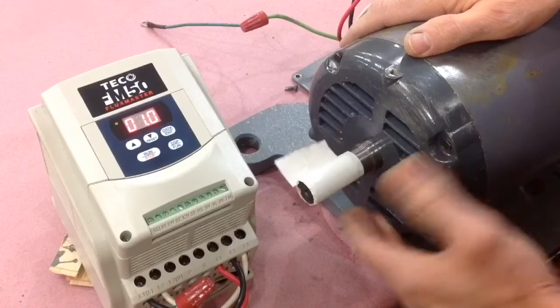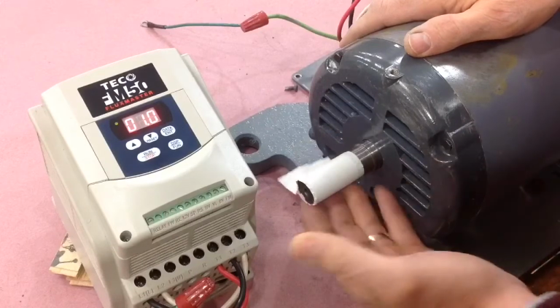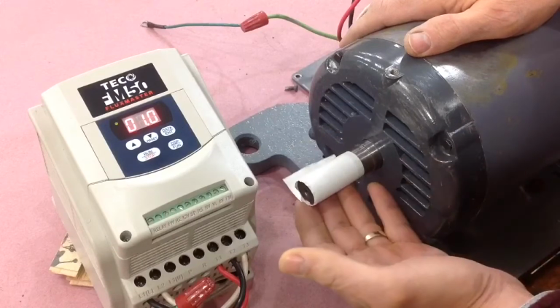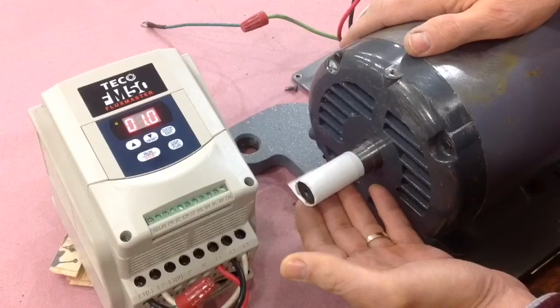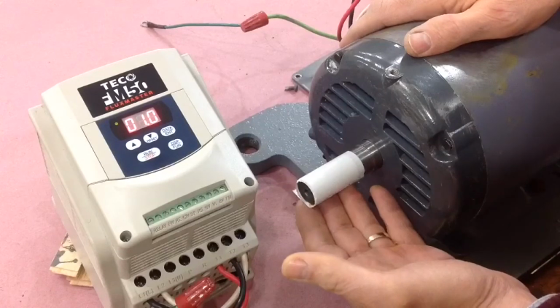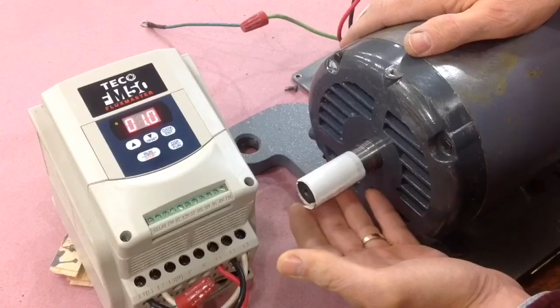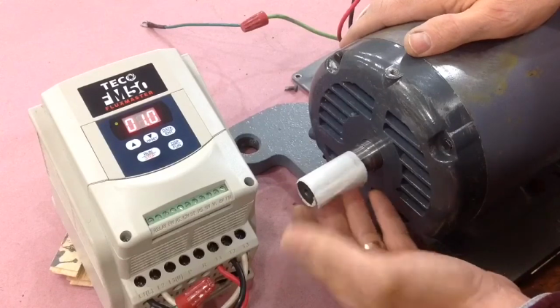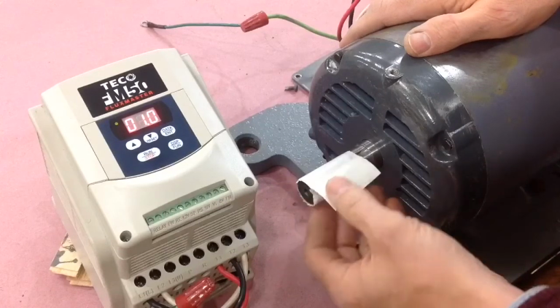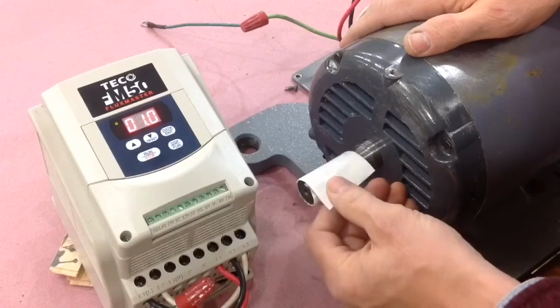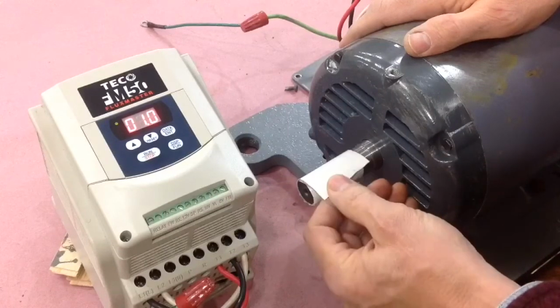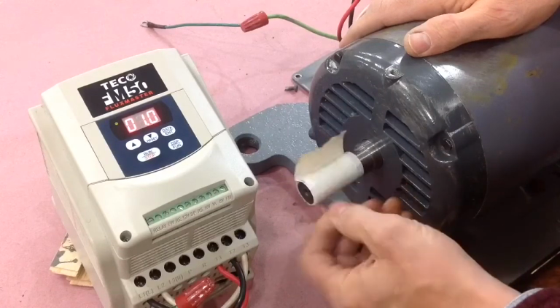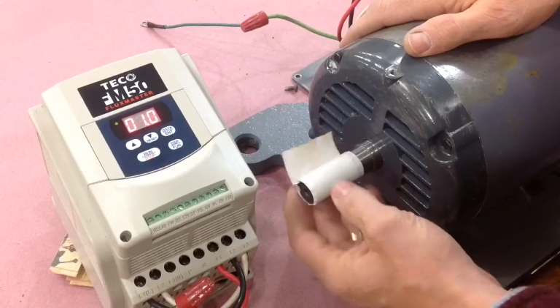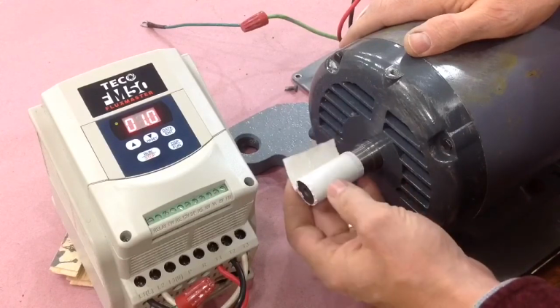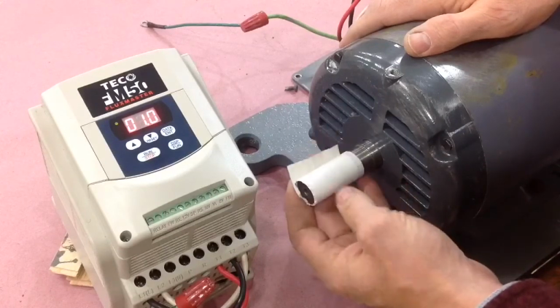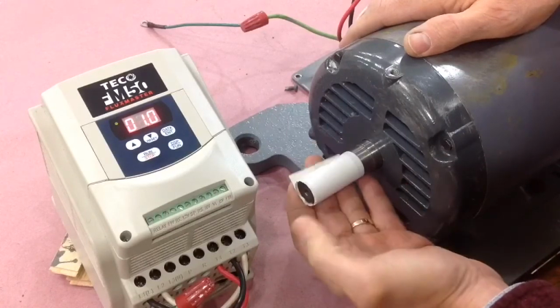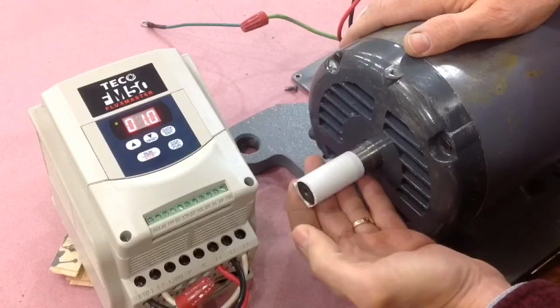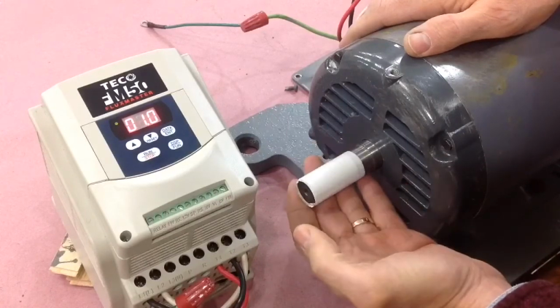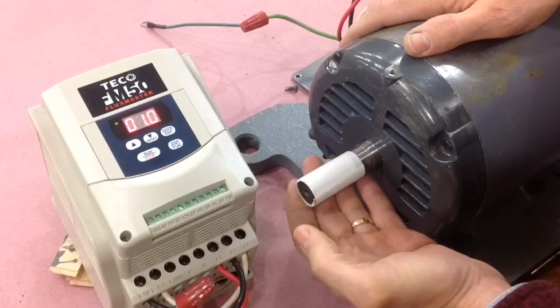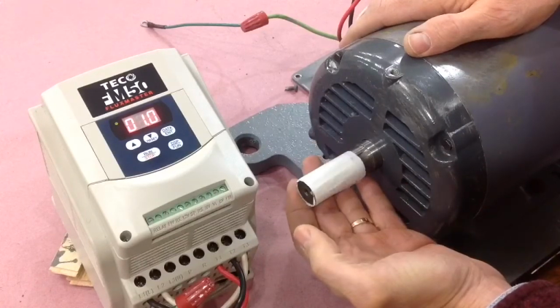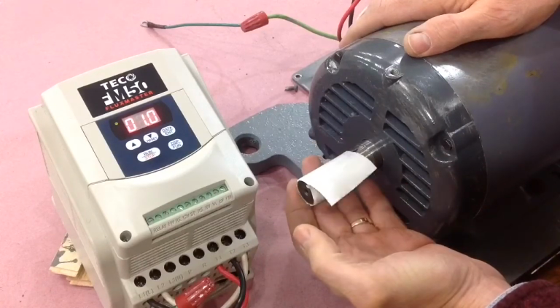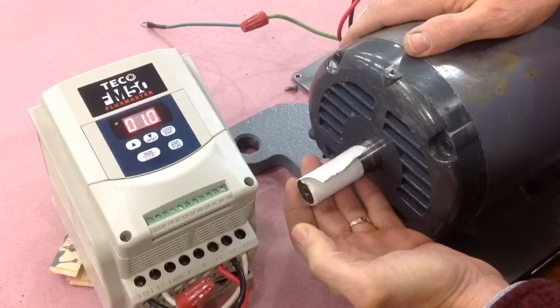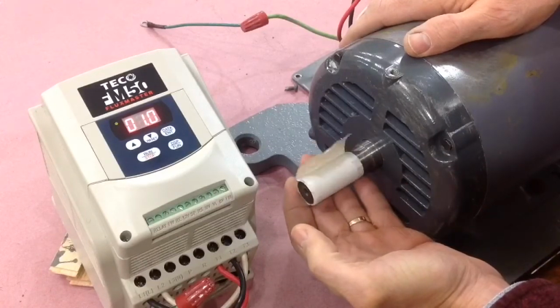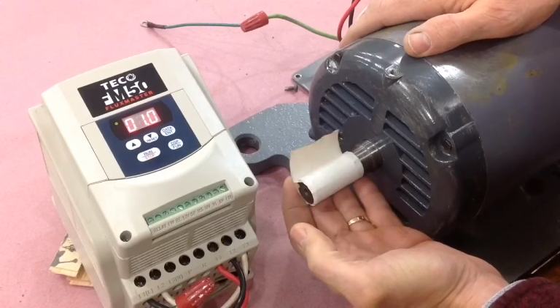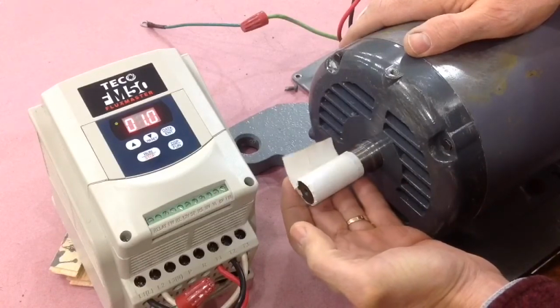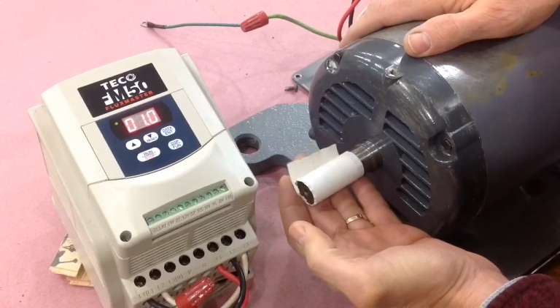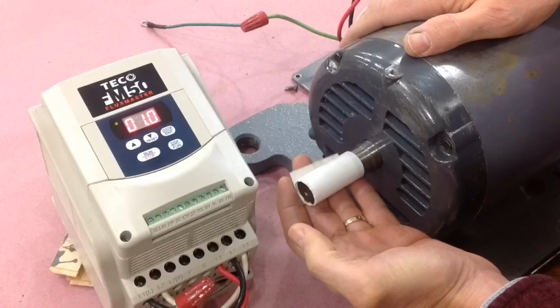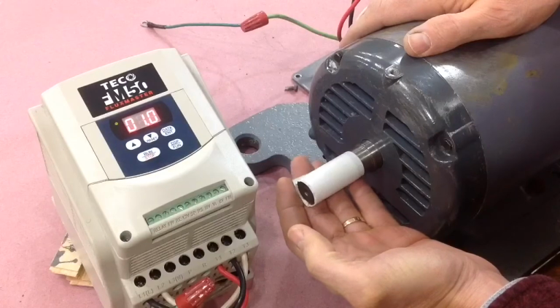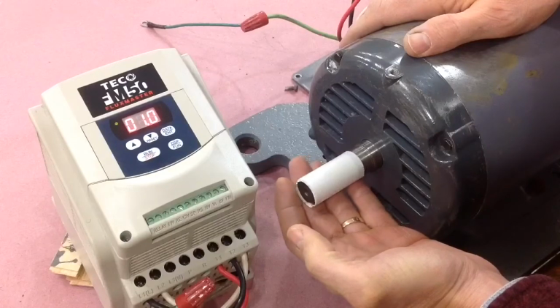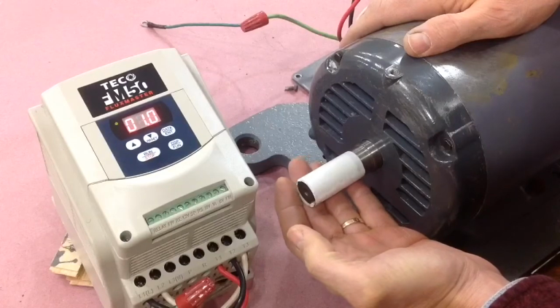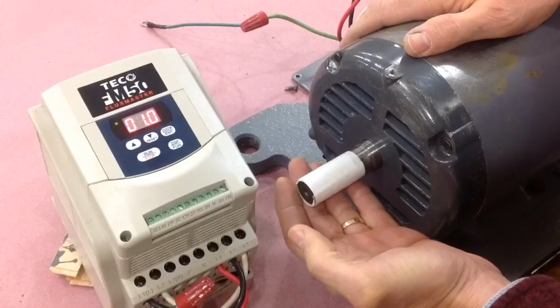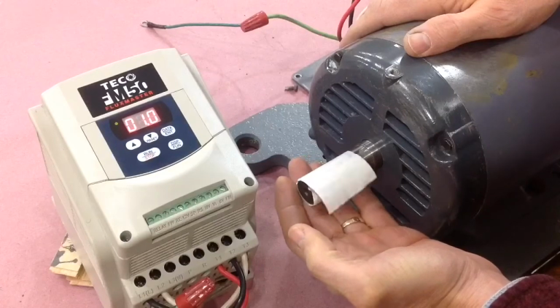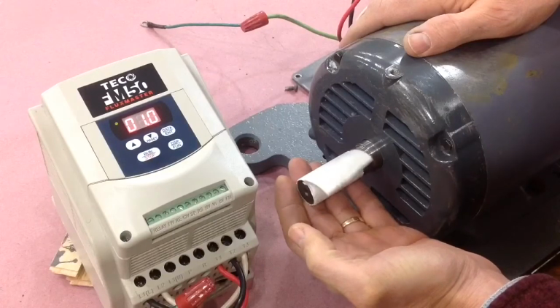Here it is at one hertz — you can even kind of feel the pulses in the motor.